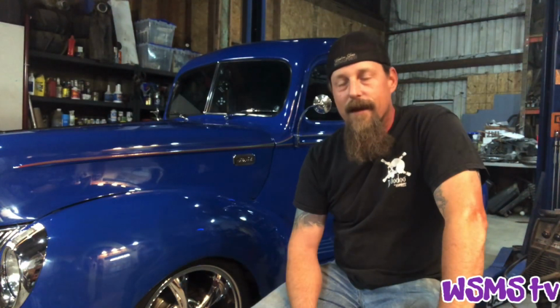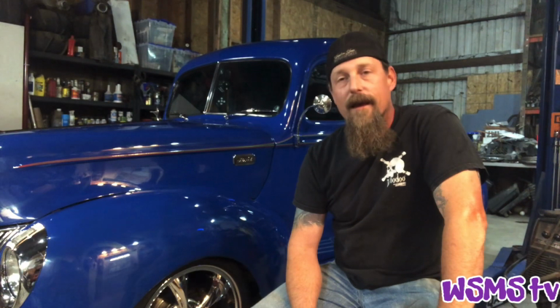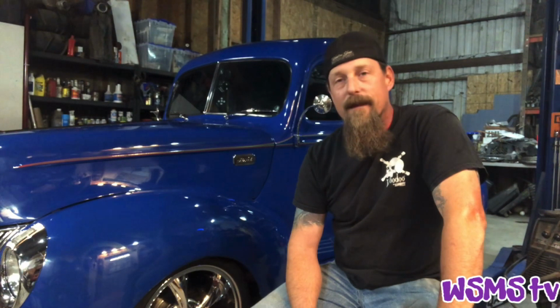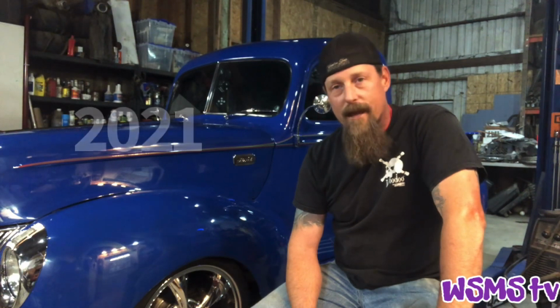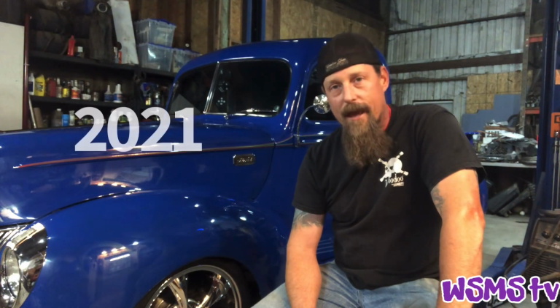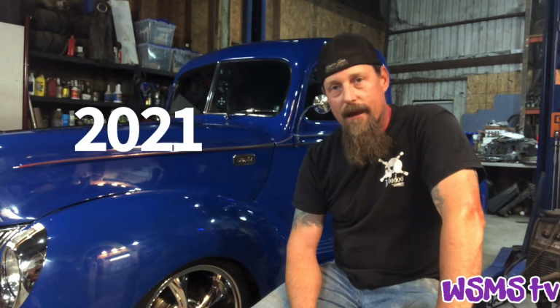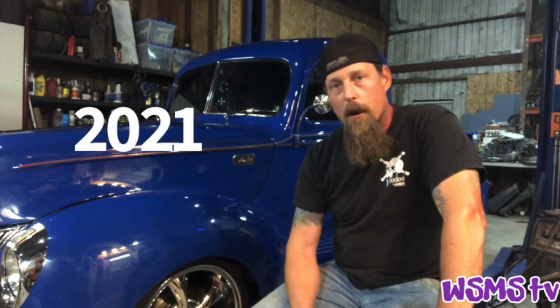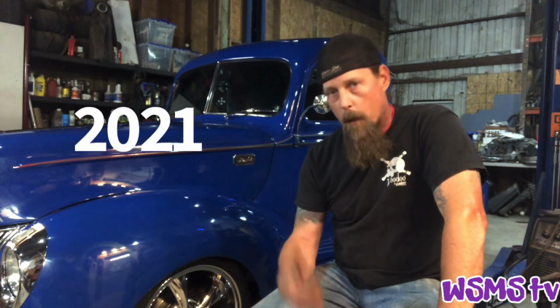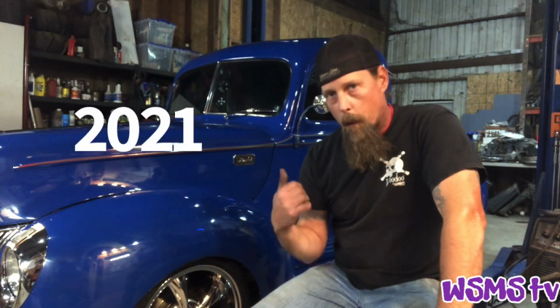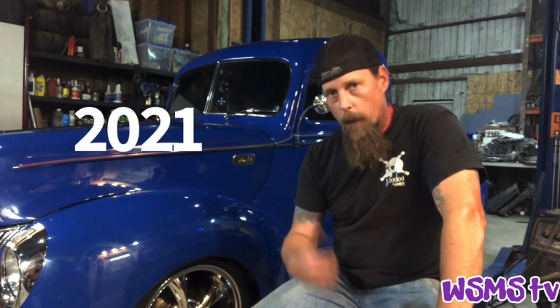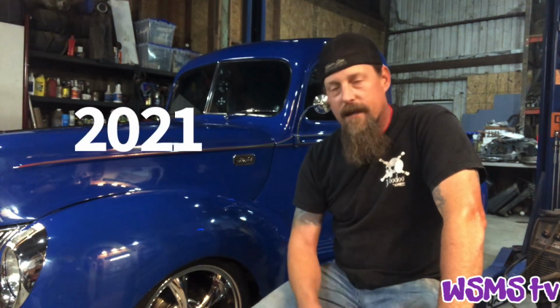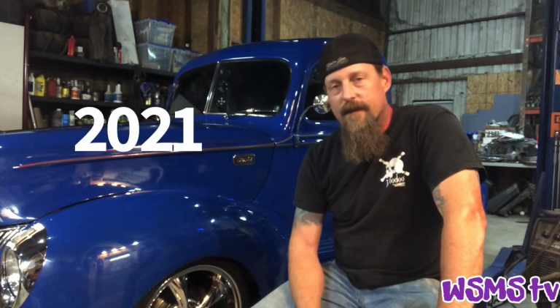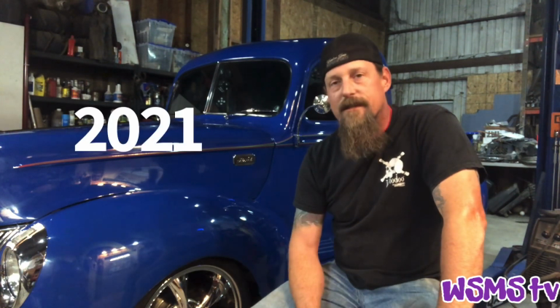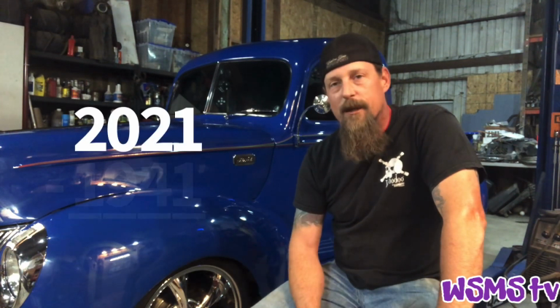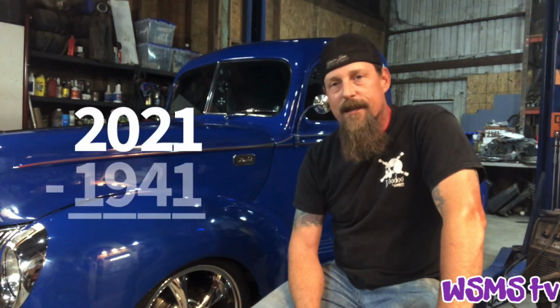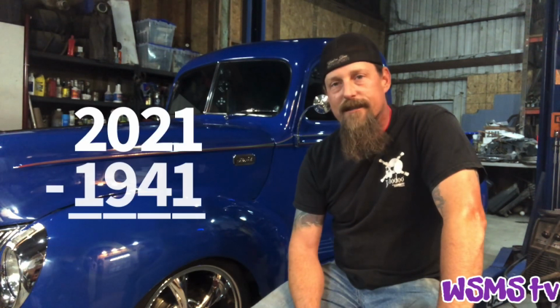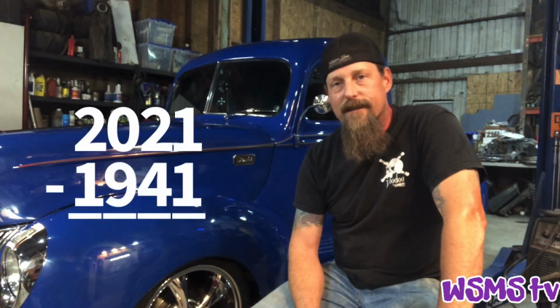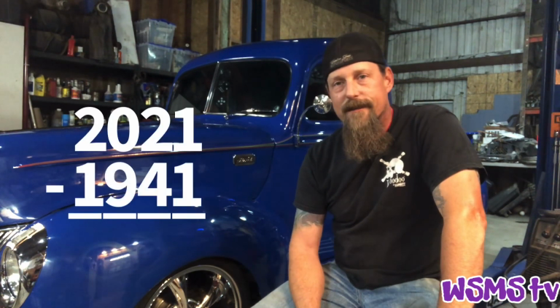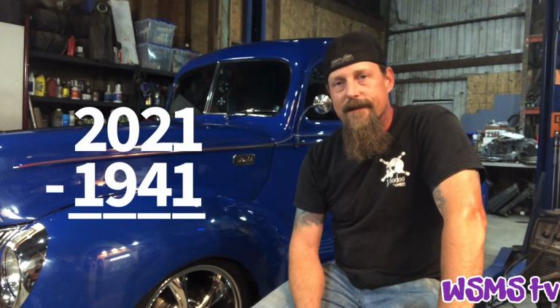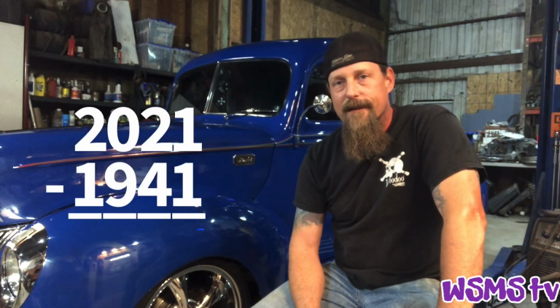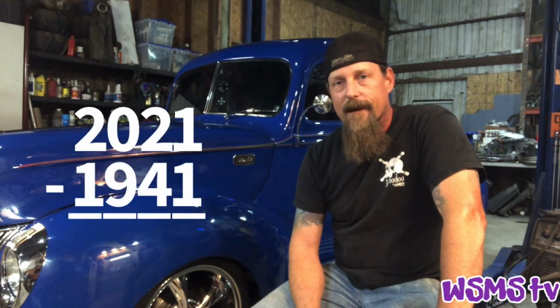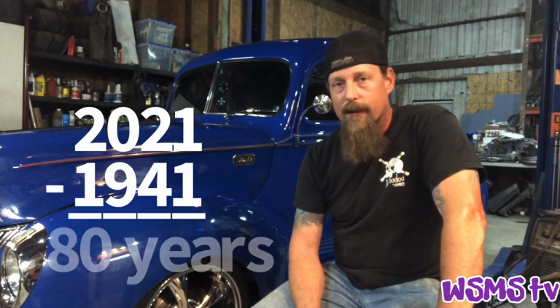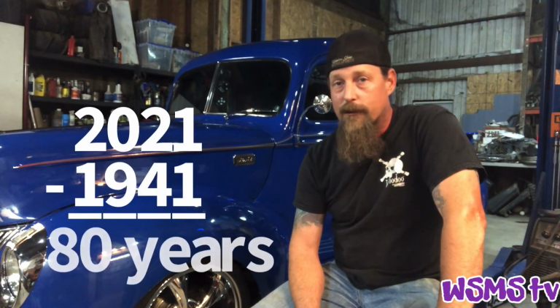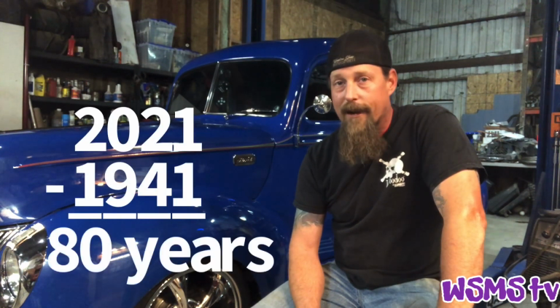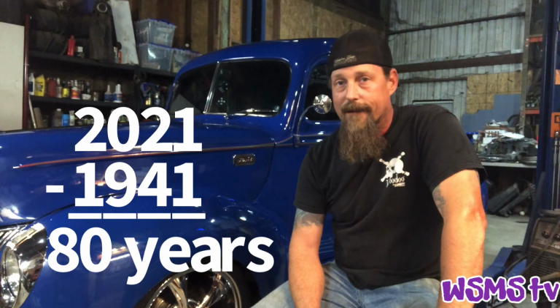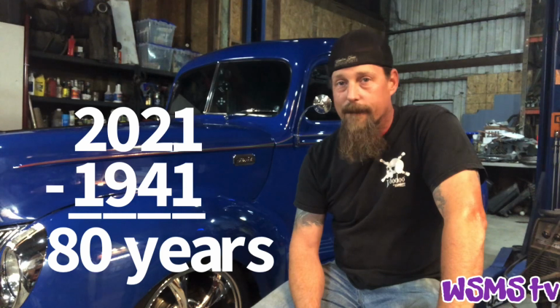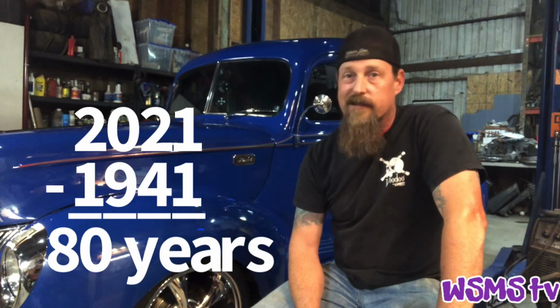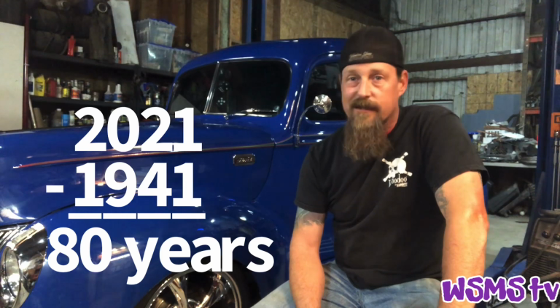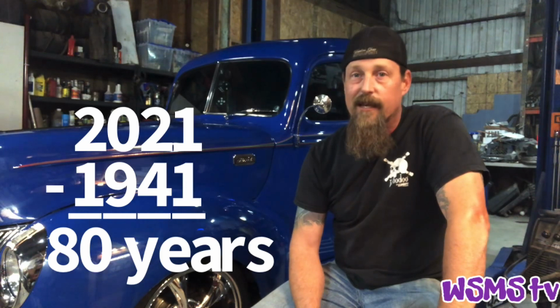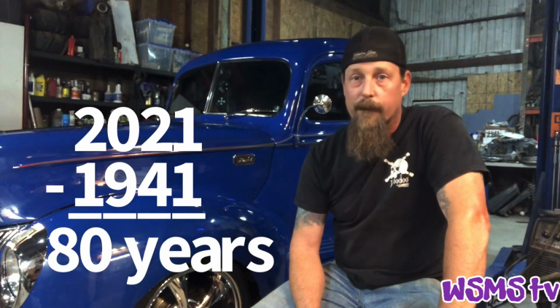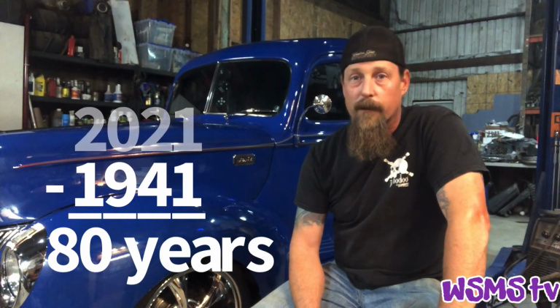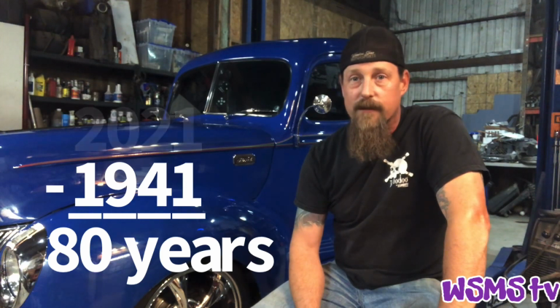And today we'll be giving this senior citizen a new tranny. Basically it's like a hip replacement.